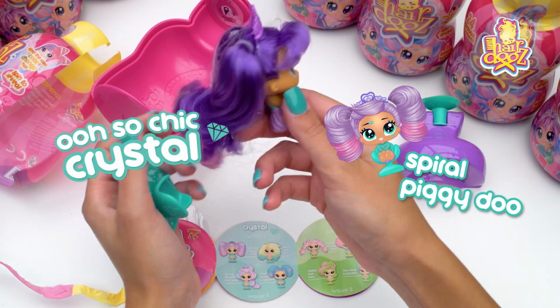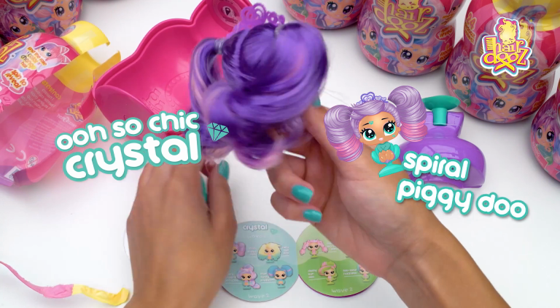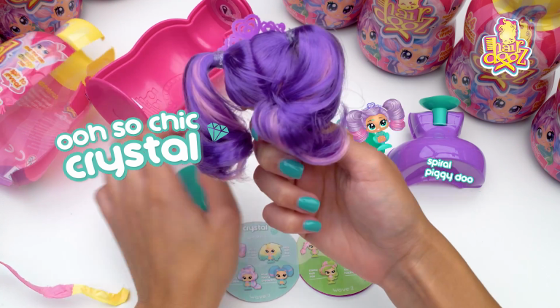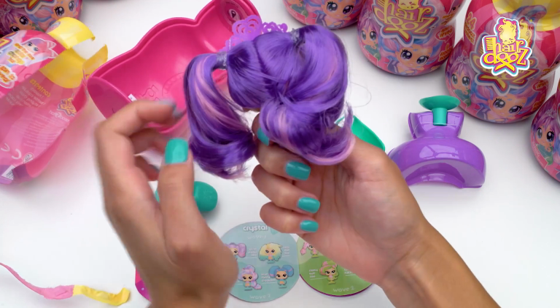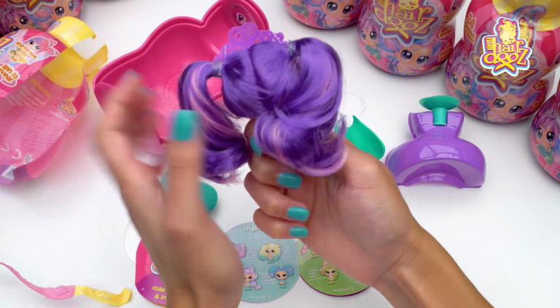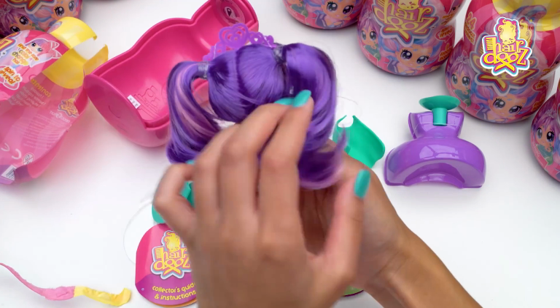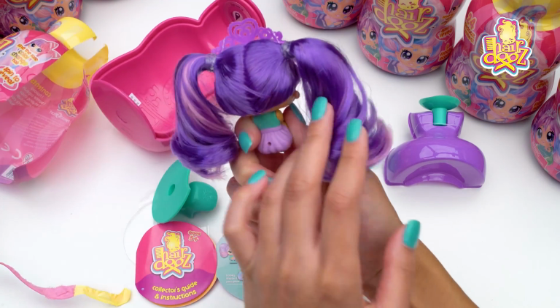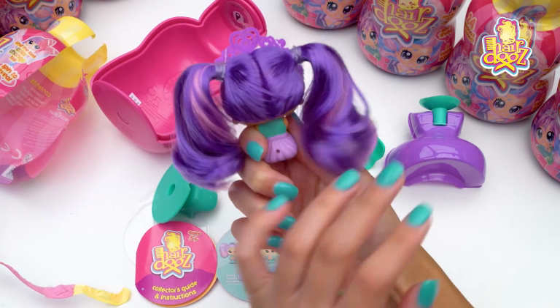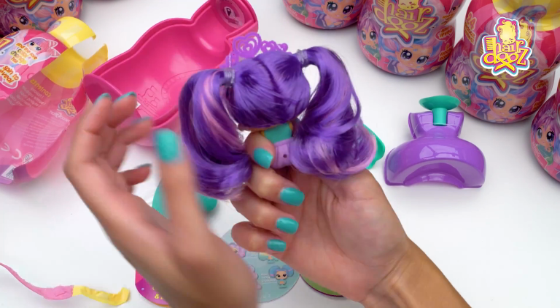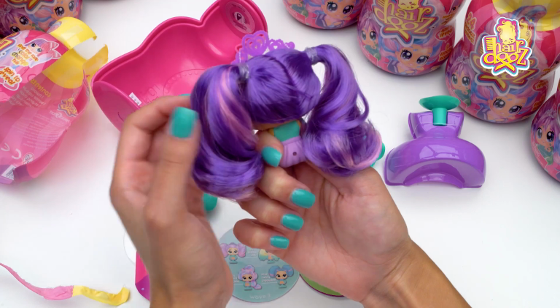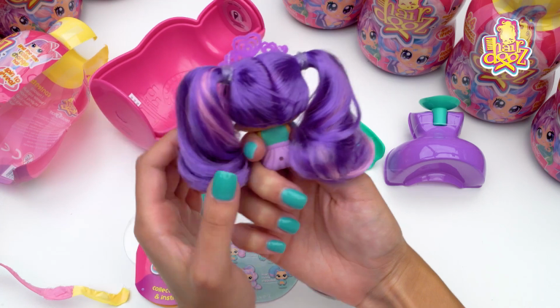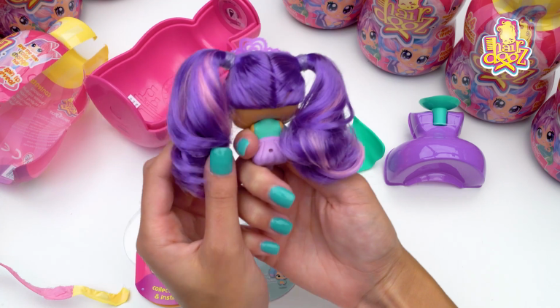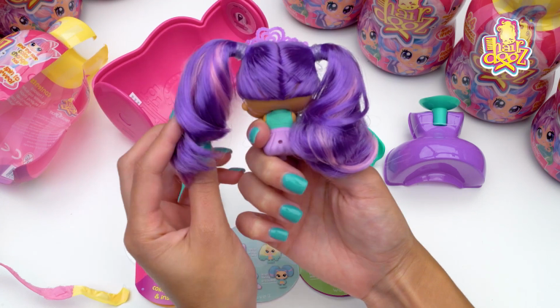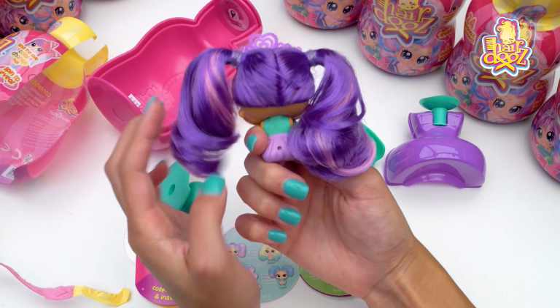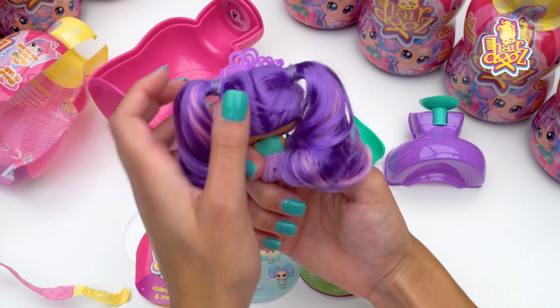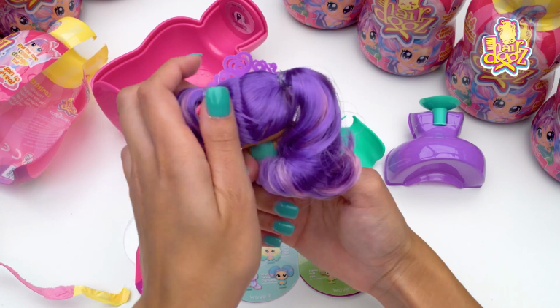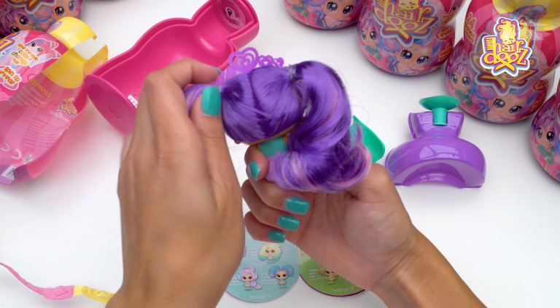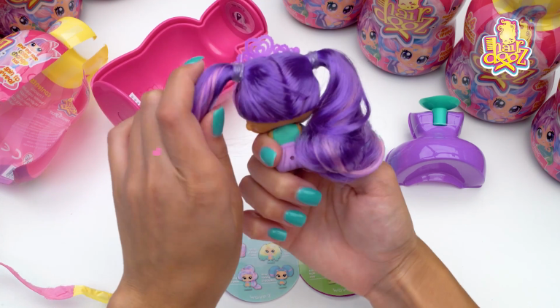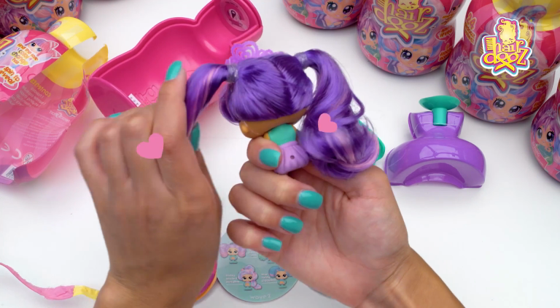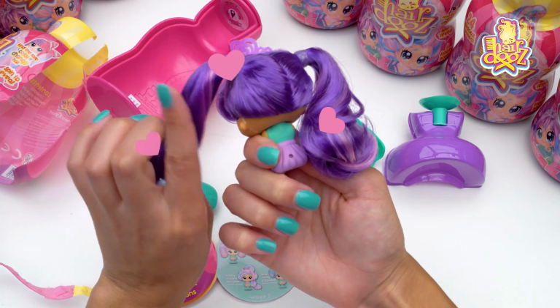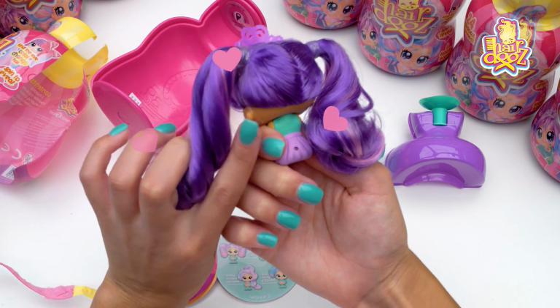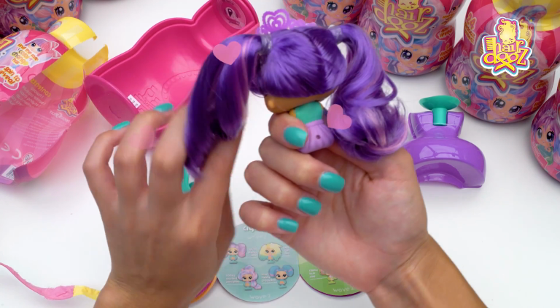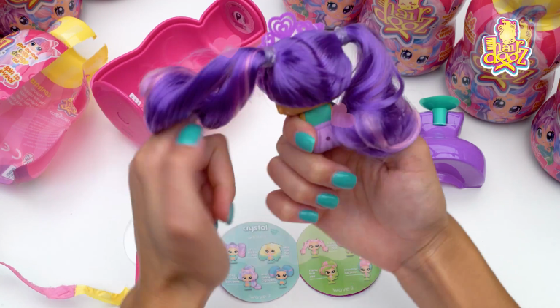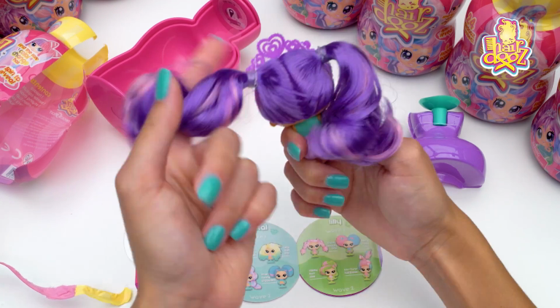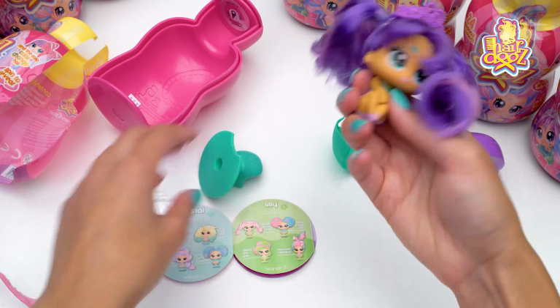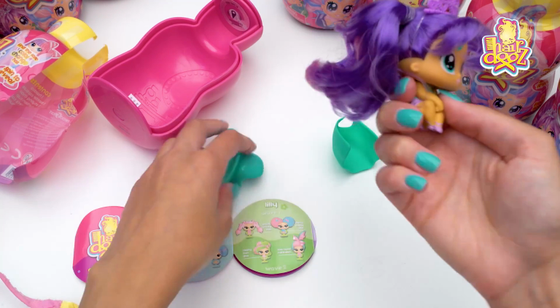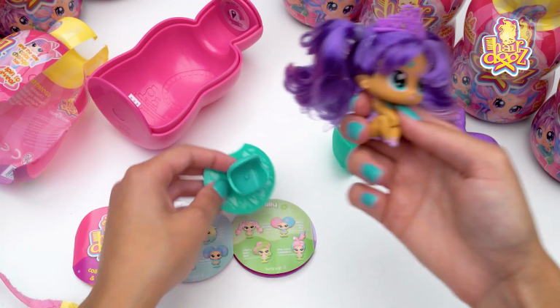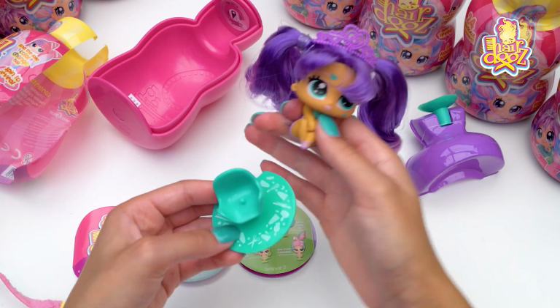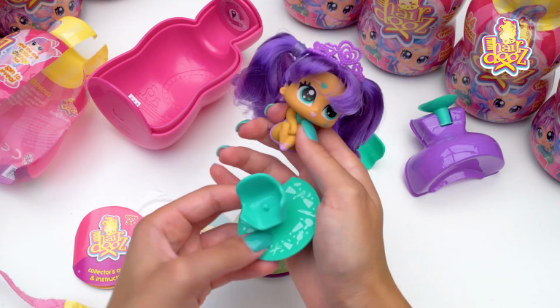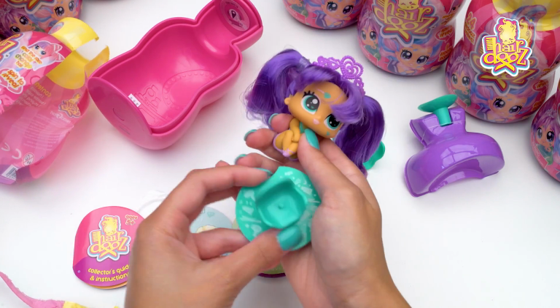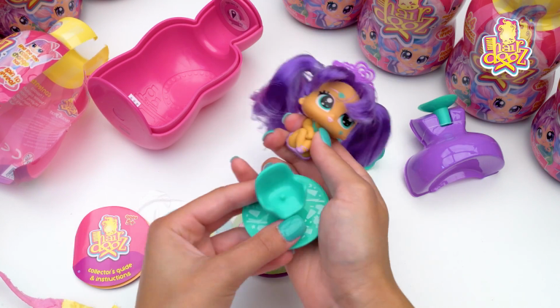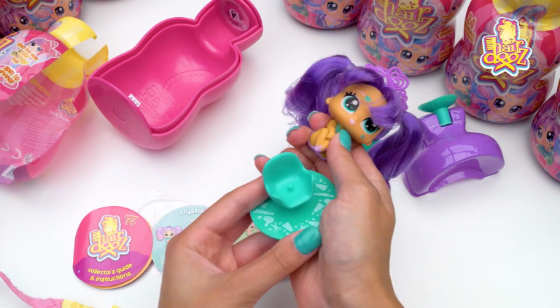Her hair — it's just so cute. I love this. Let's put her in her chair.